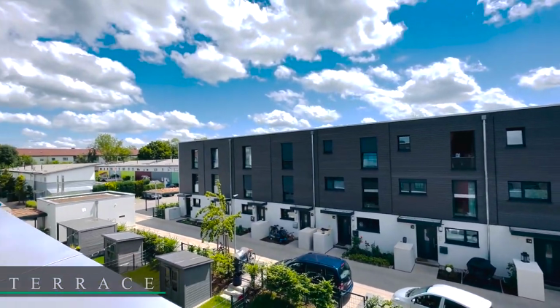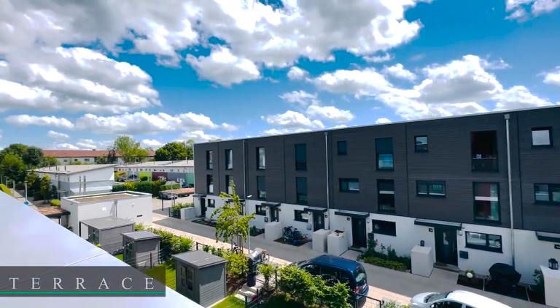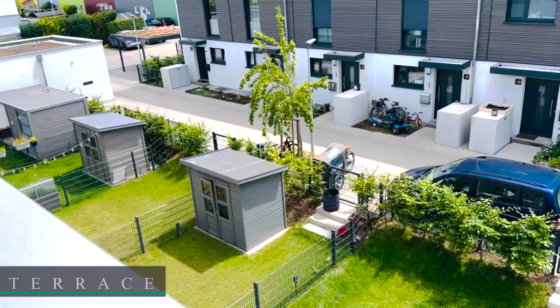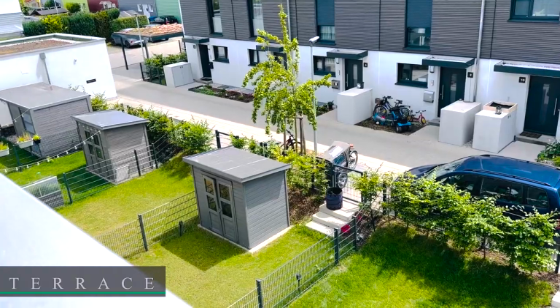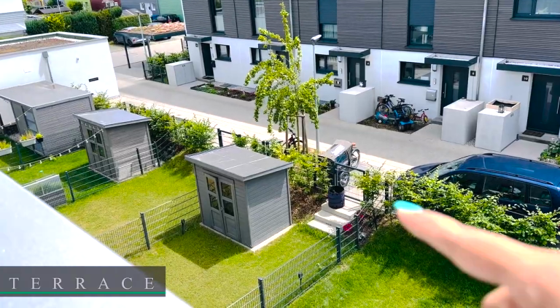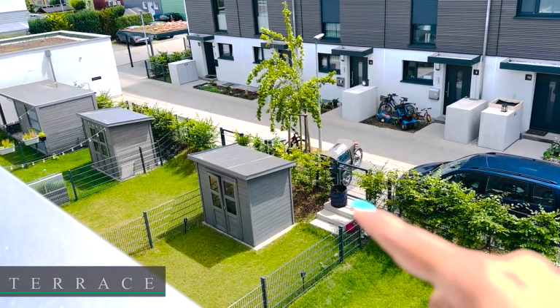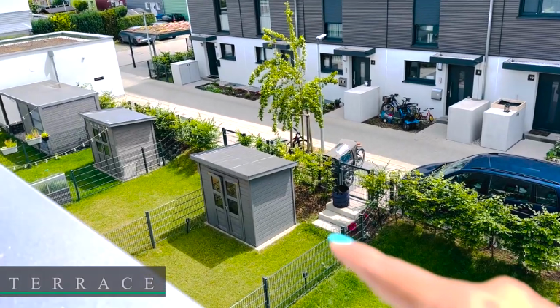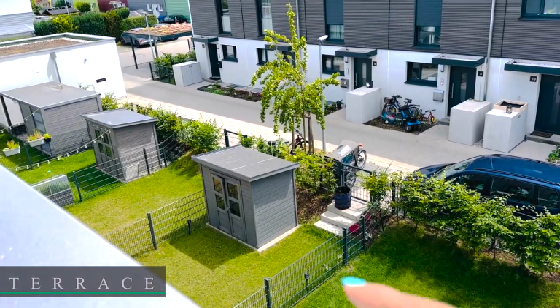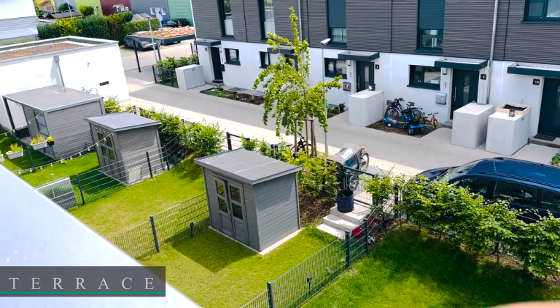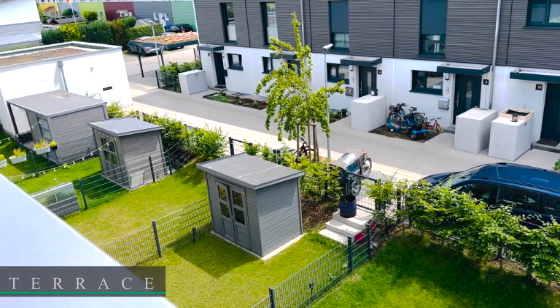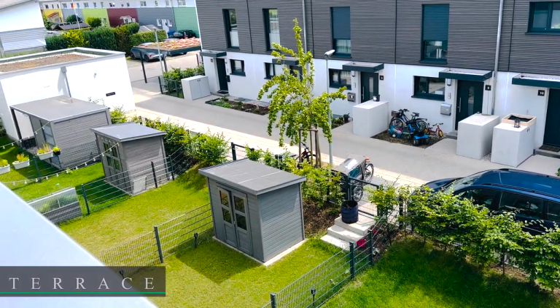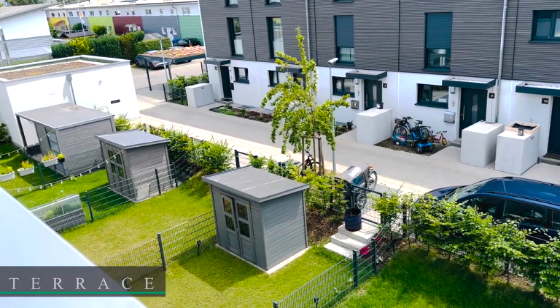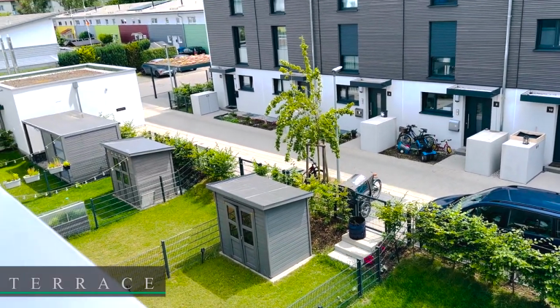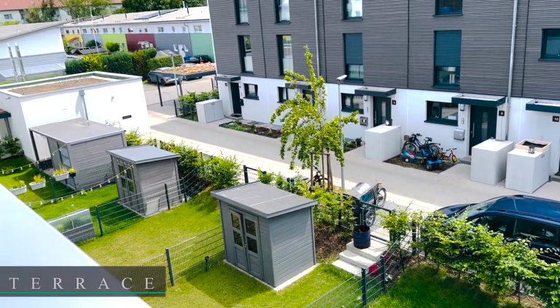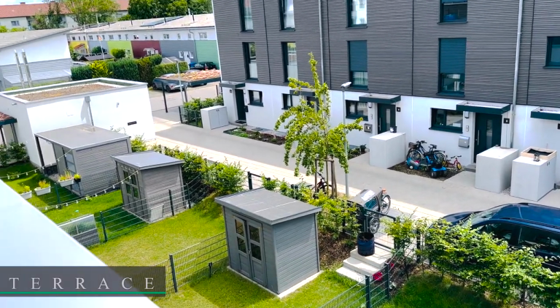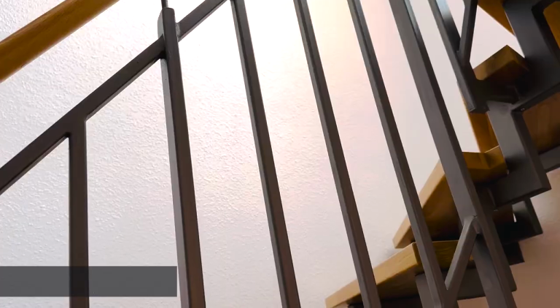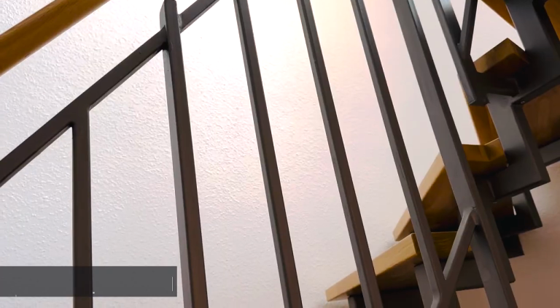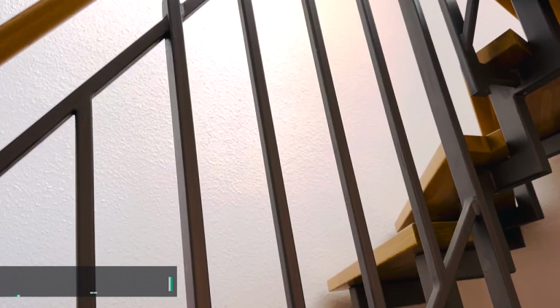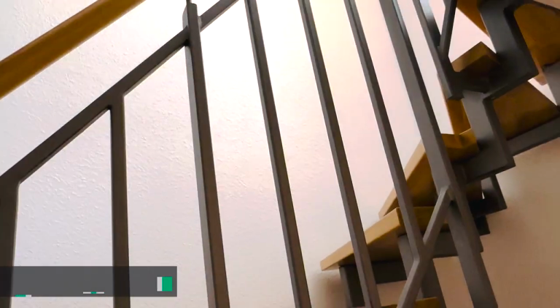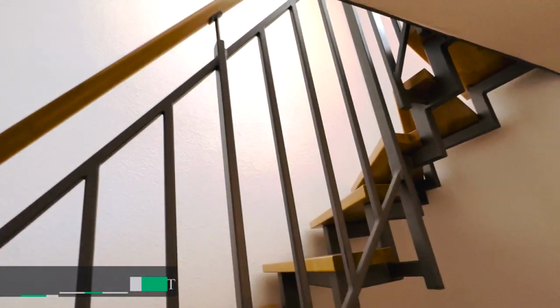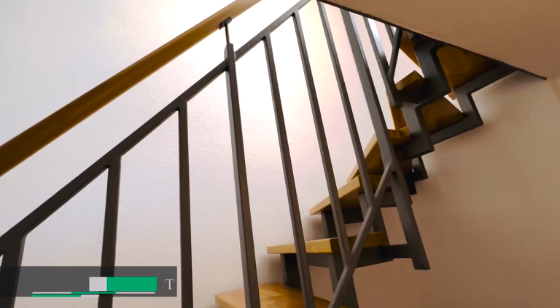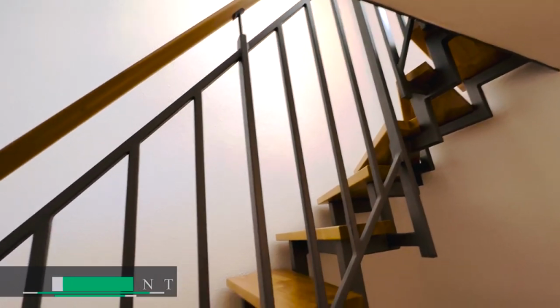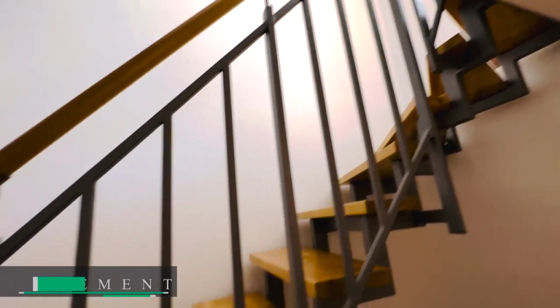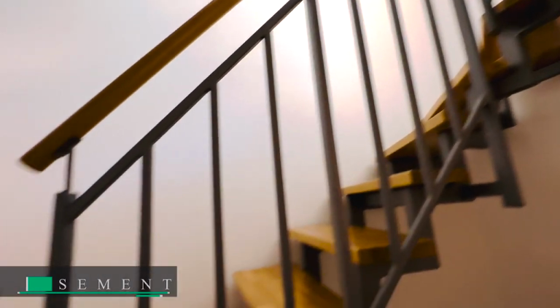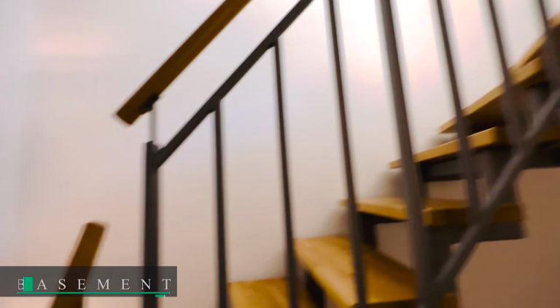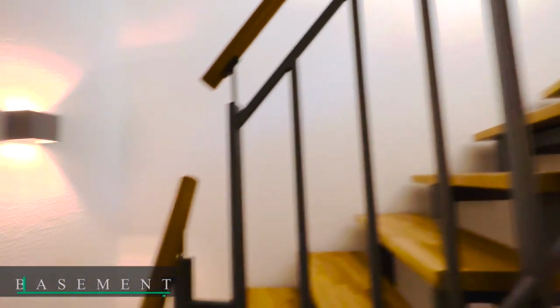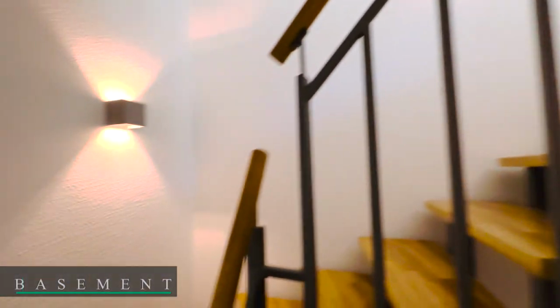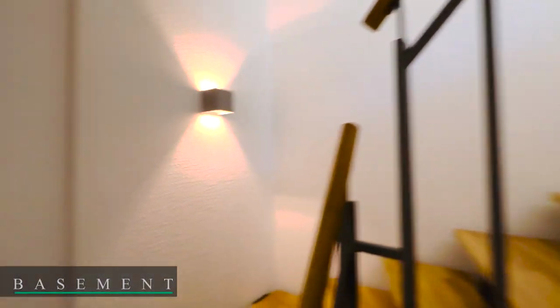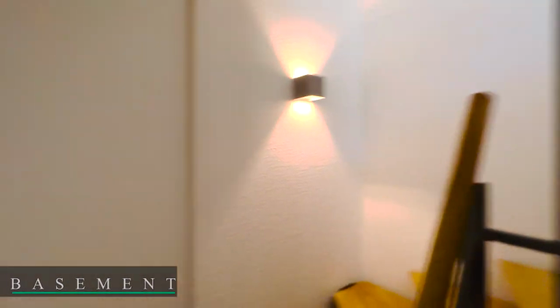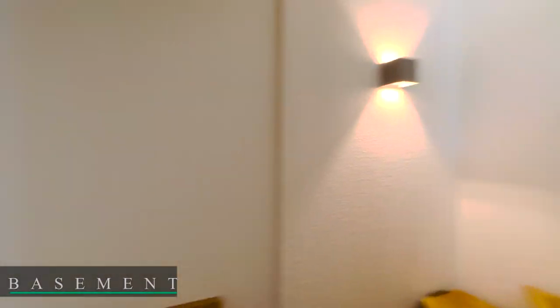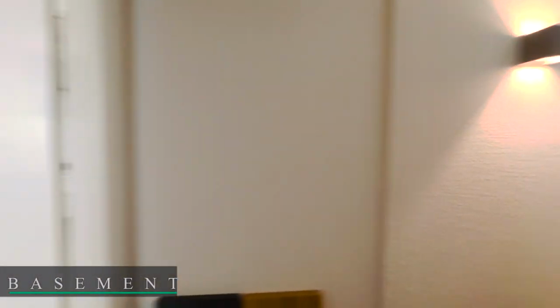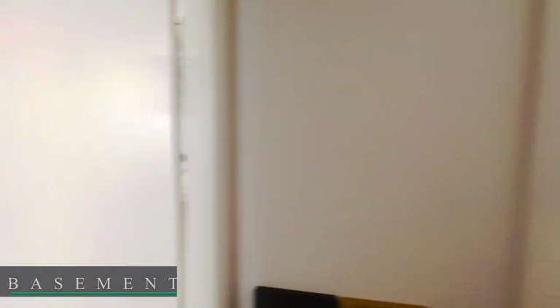So these are the garden houses. This is the canyon.